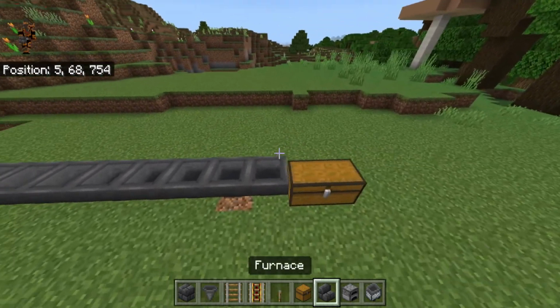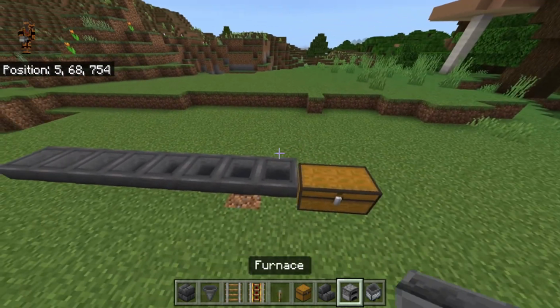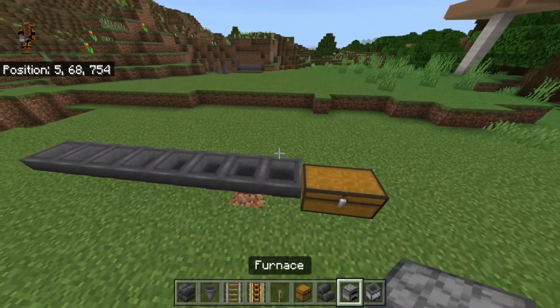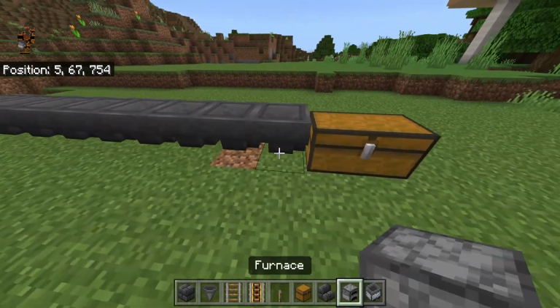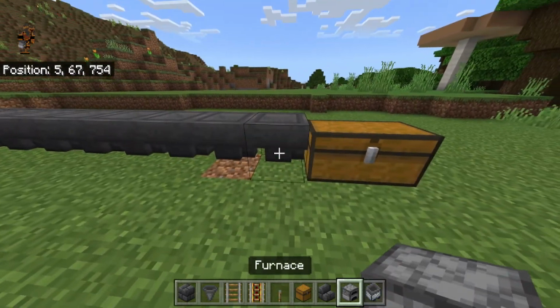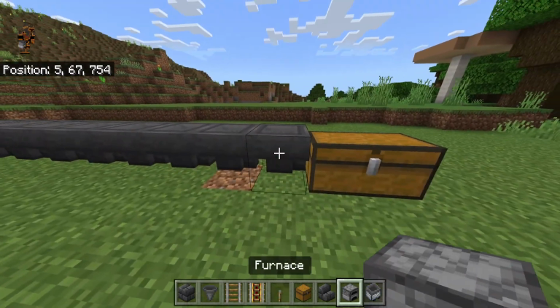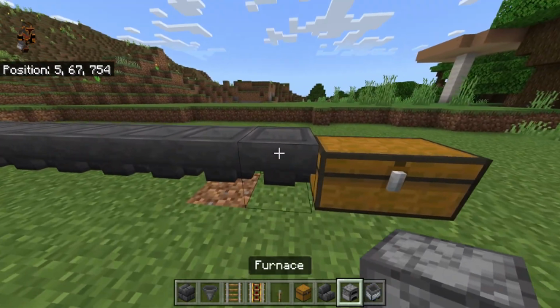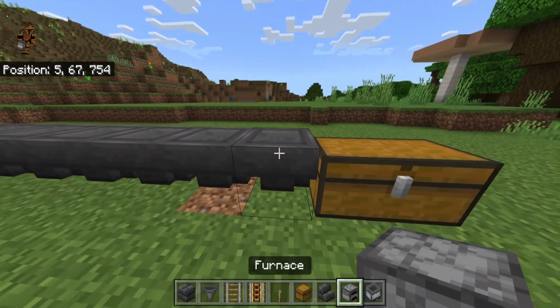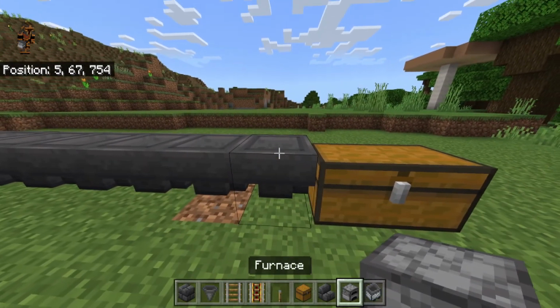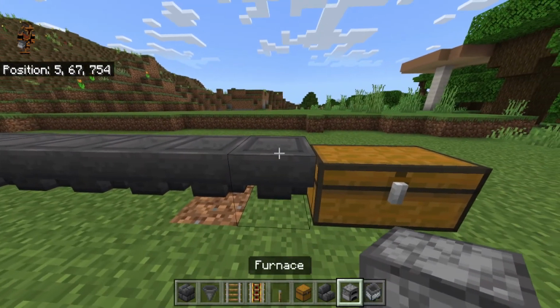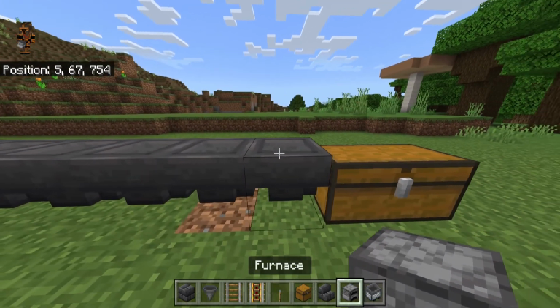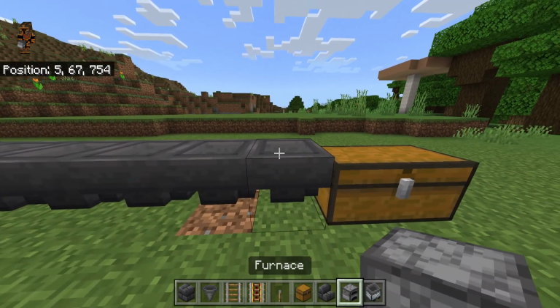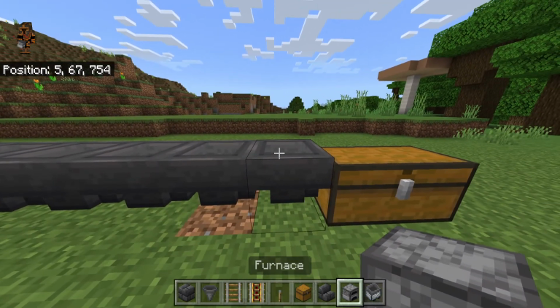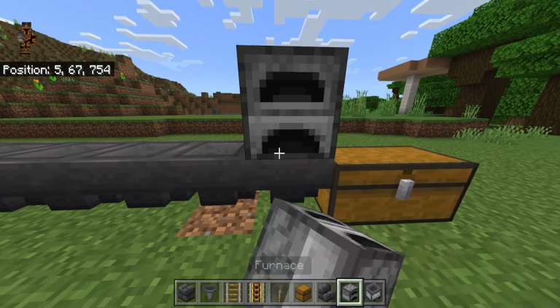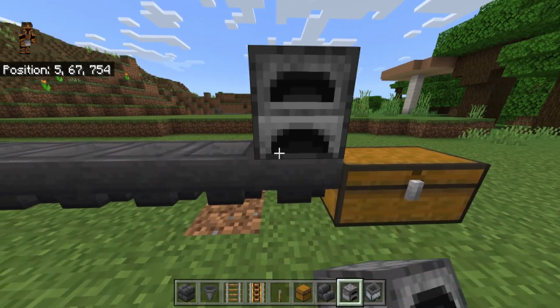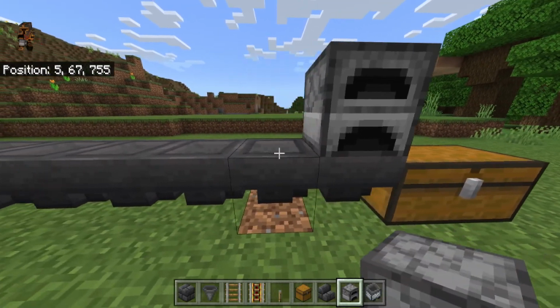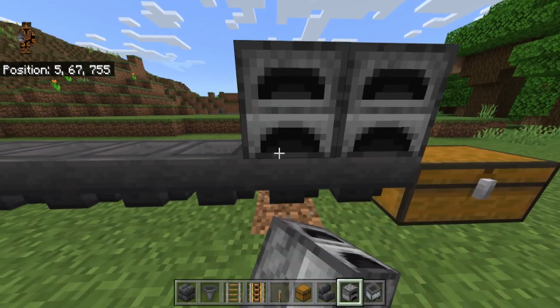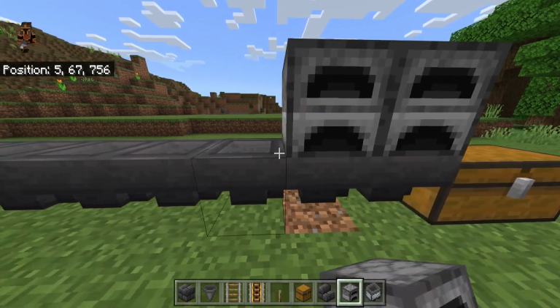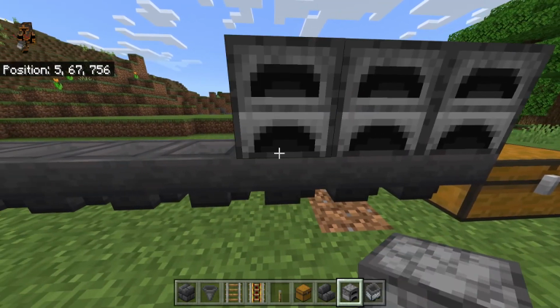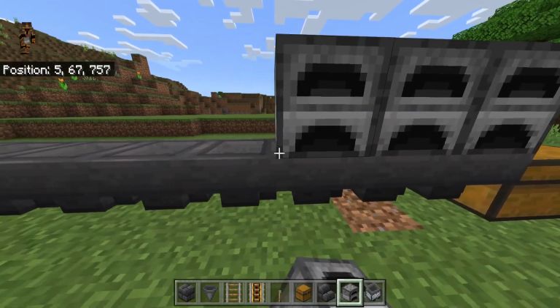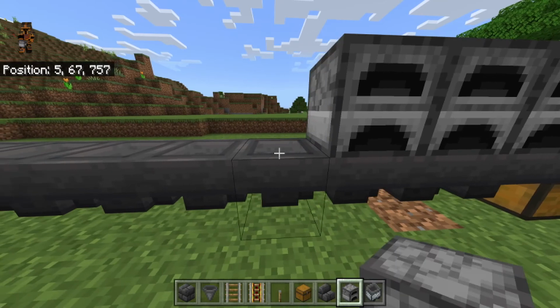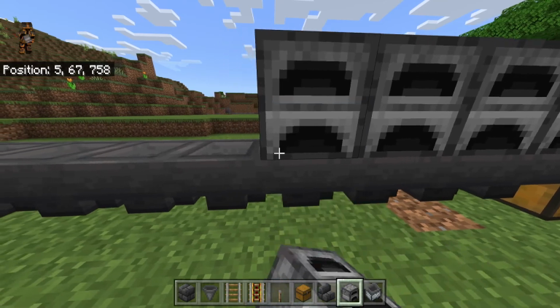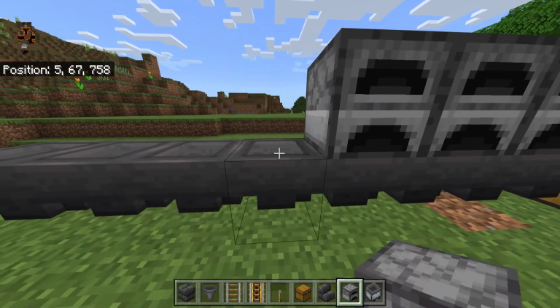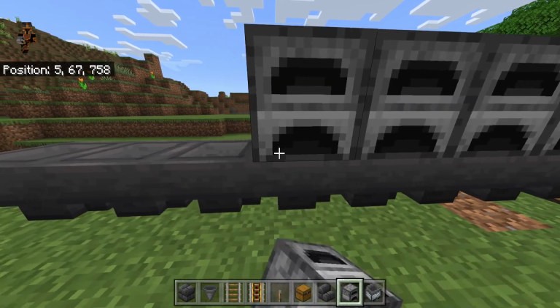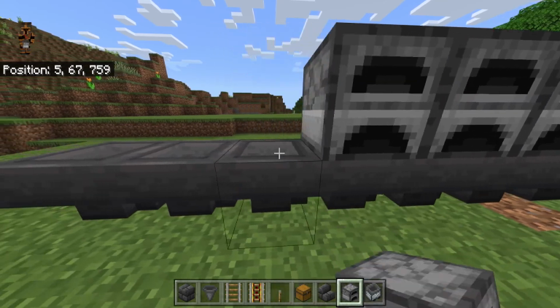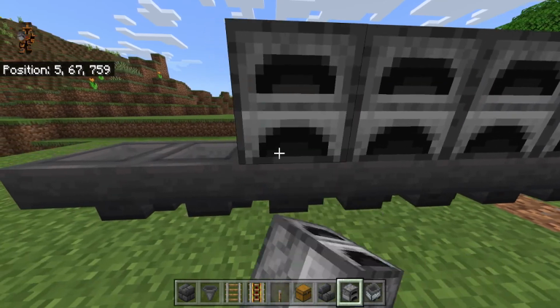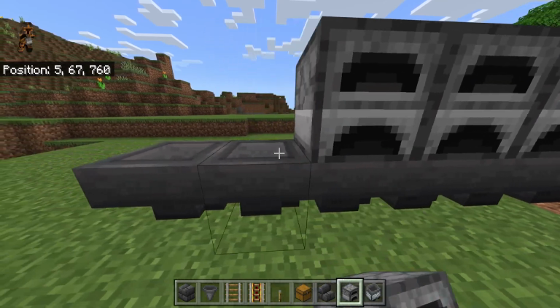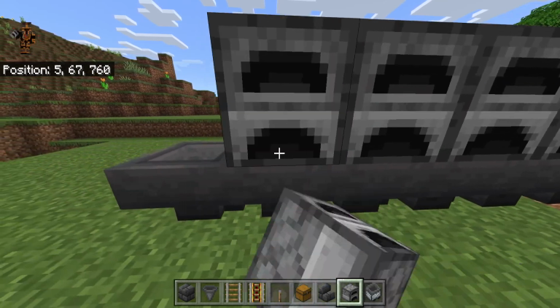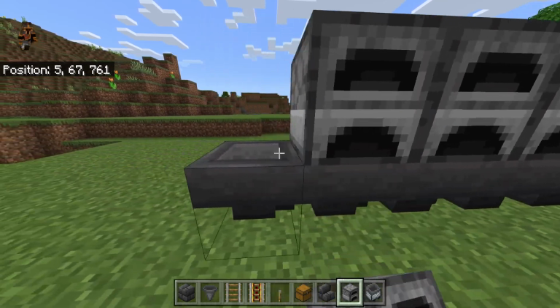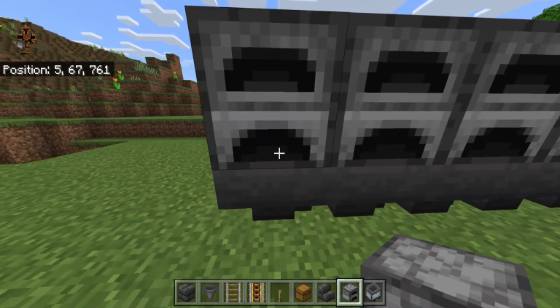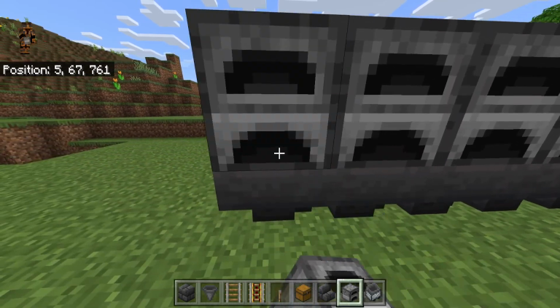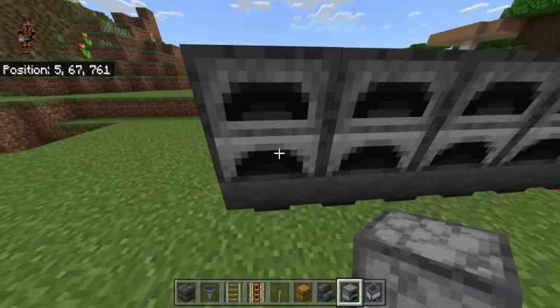Going over here, you can crouch and place eight furnaces on top of those hoppers right here.